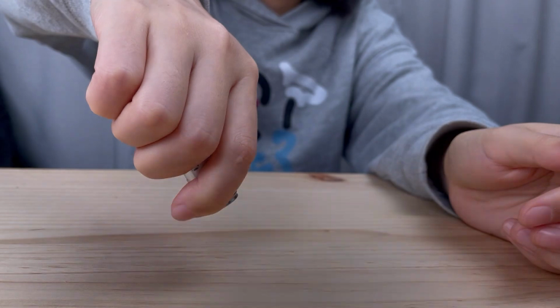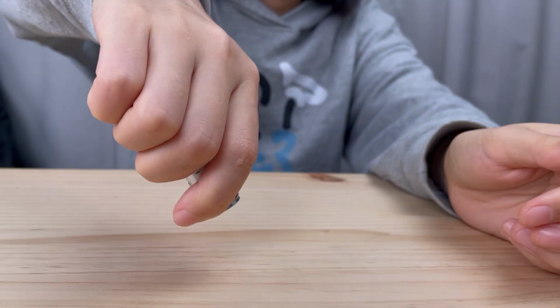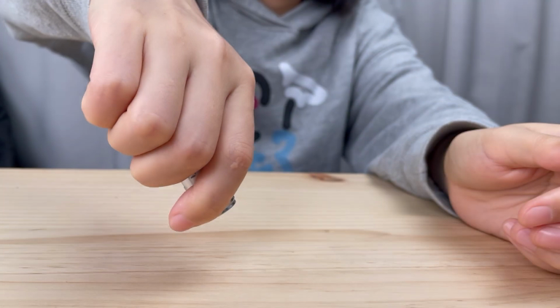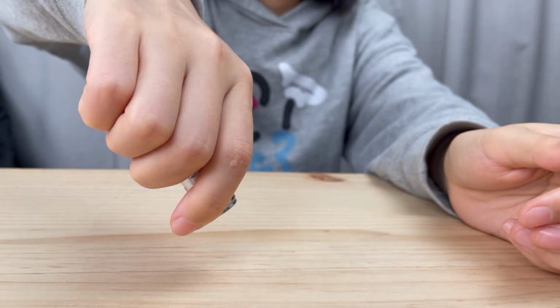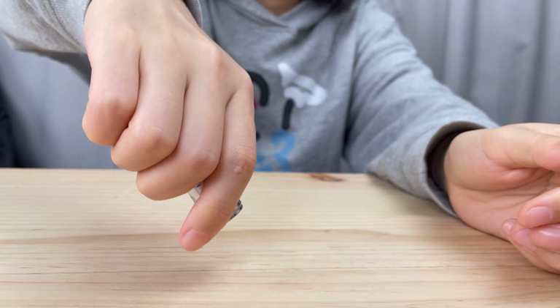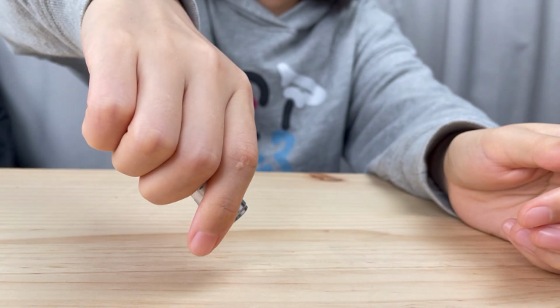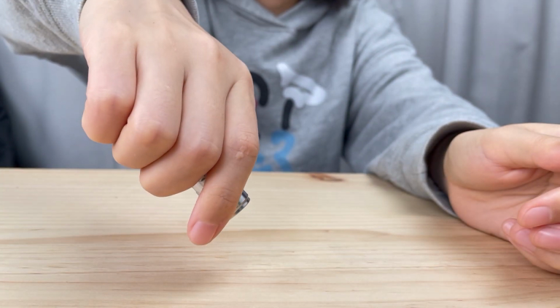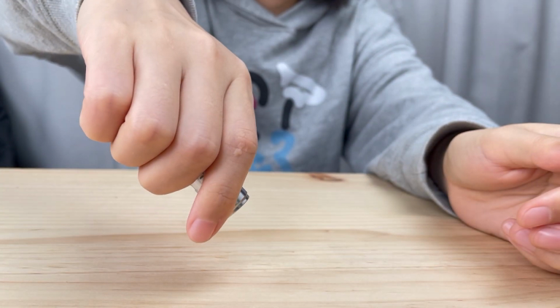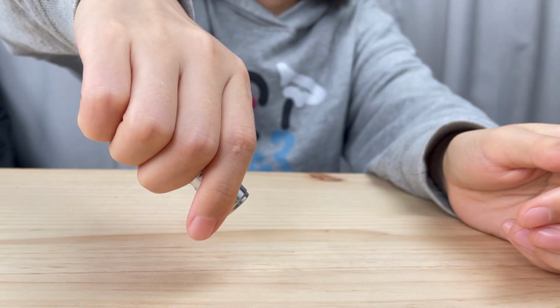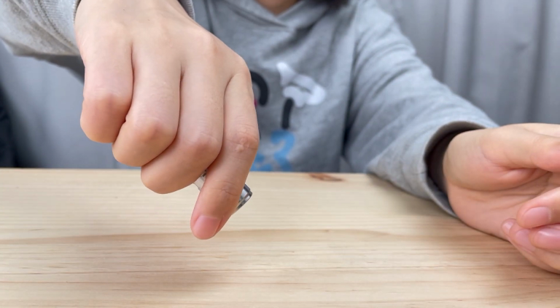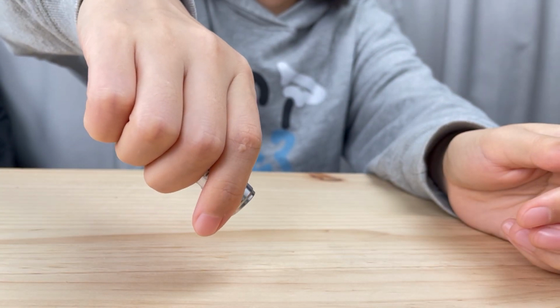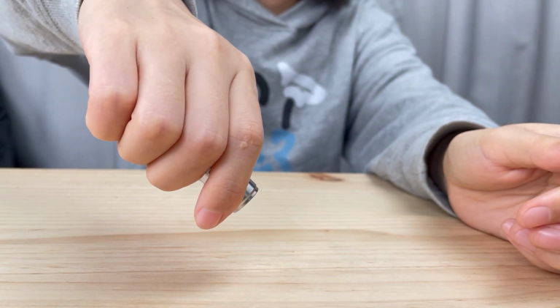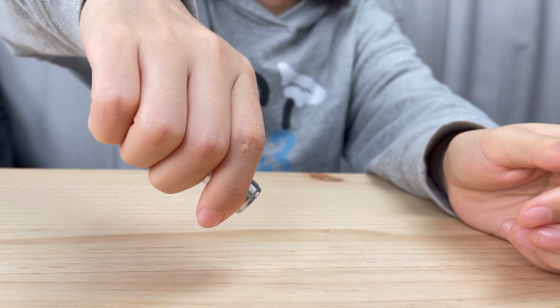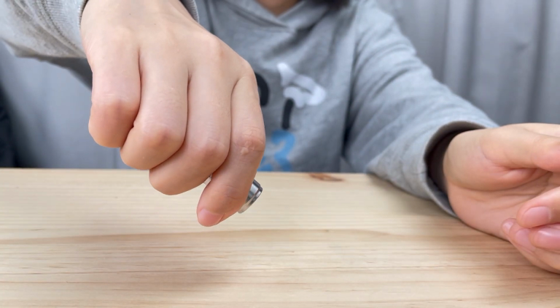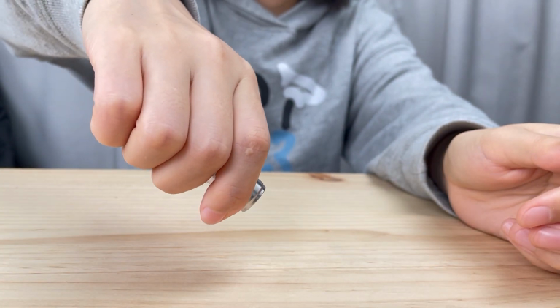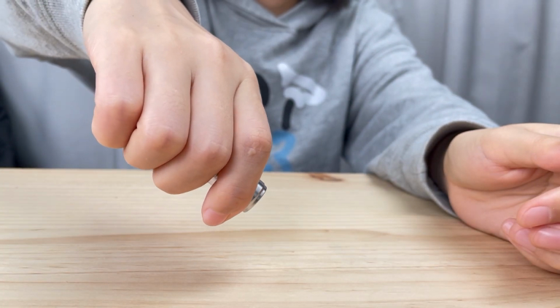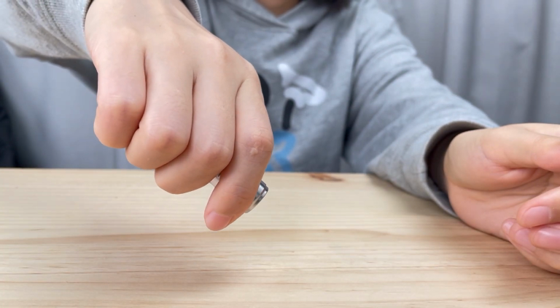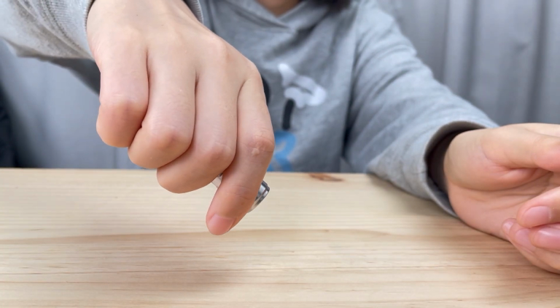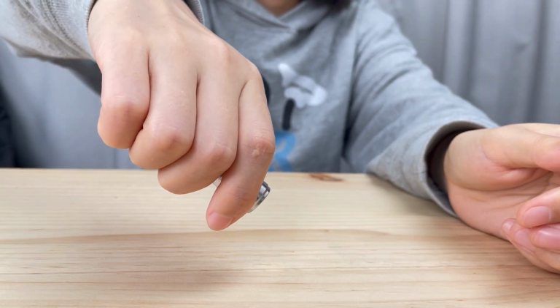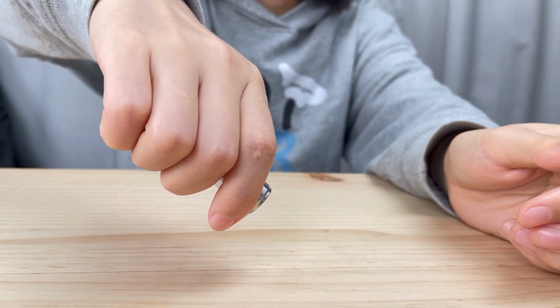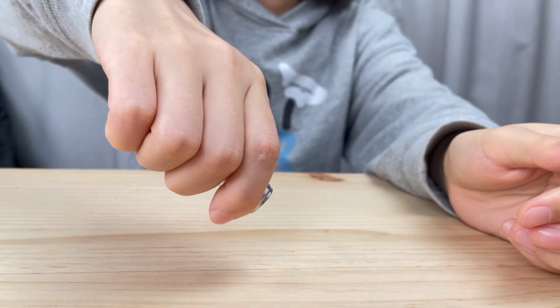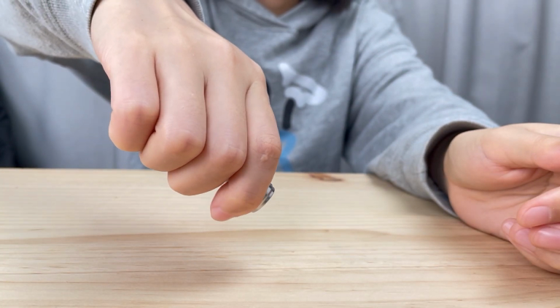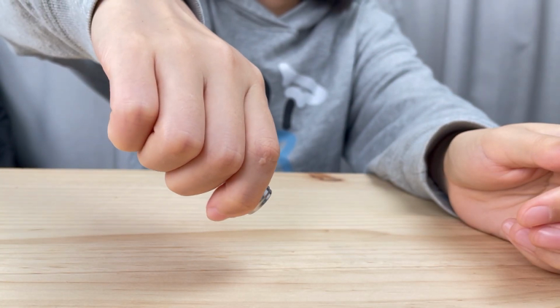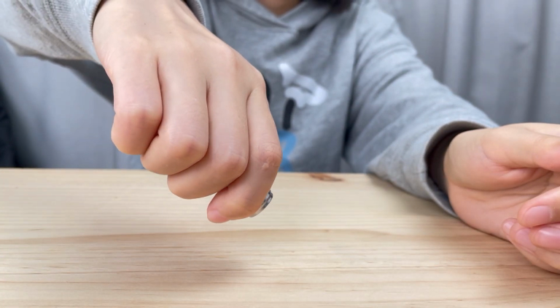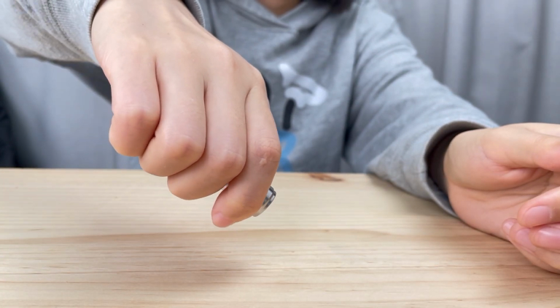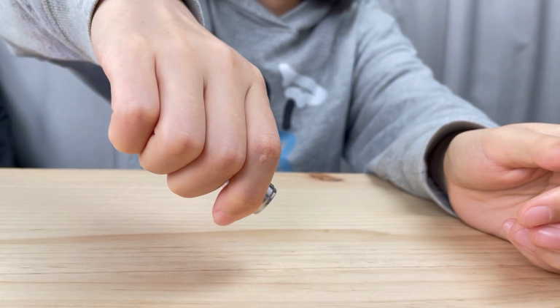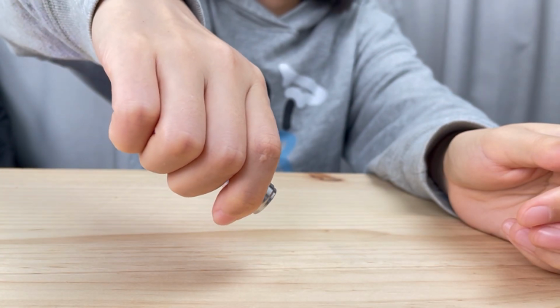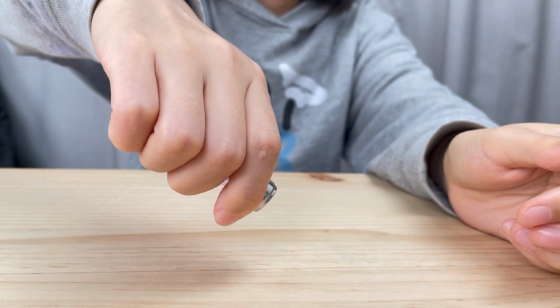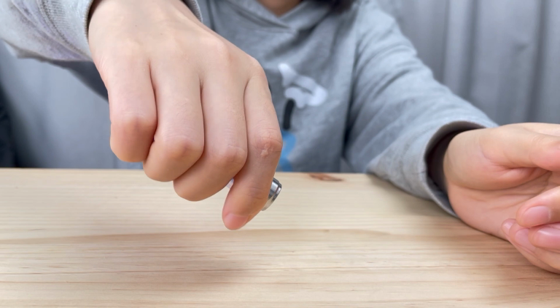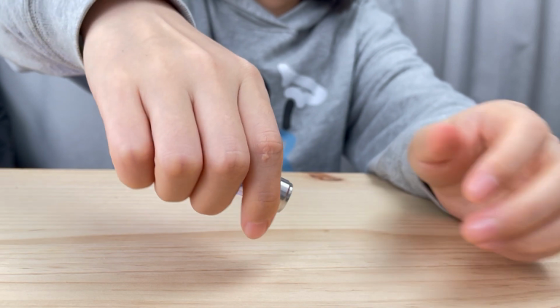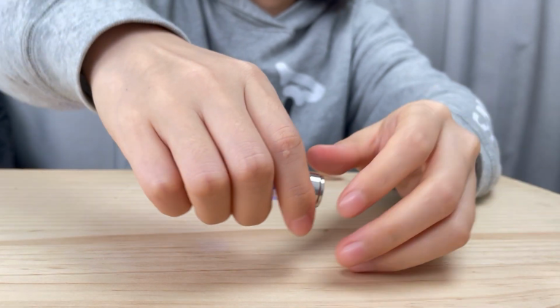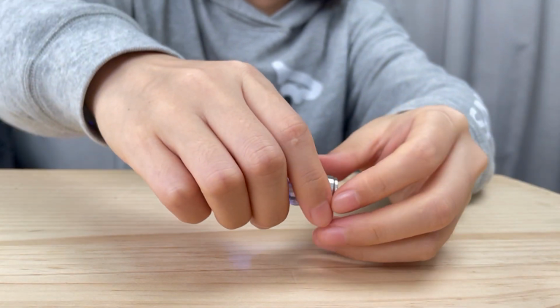To turn on the side light, please do a rapid triple click for the UV side light.